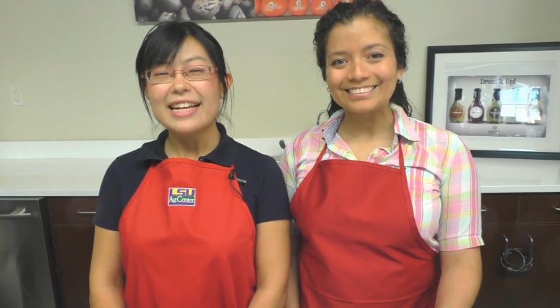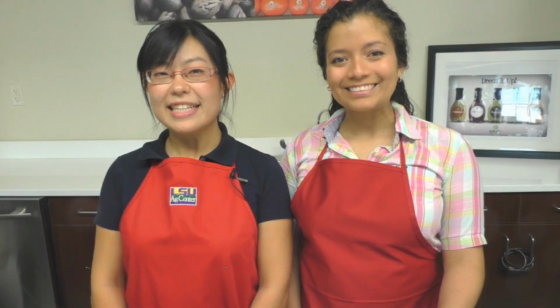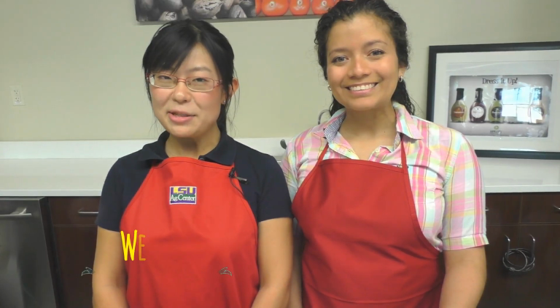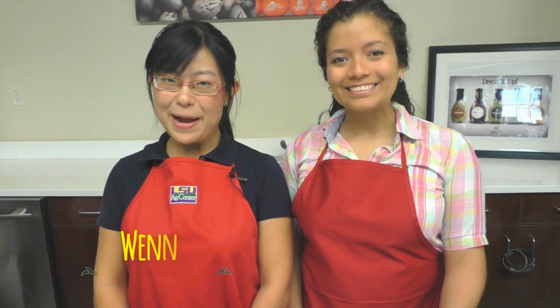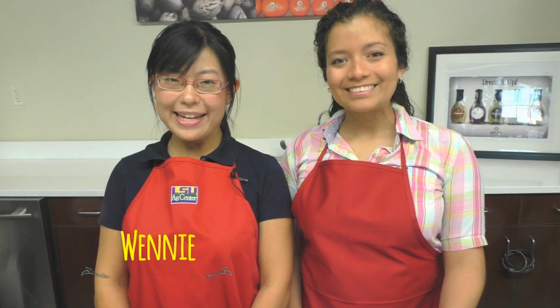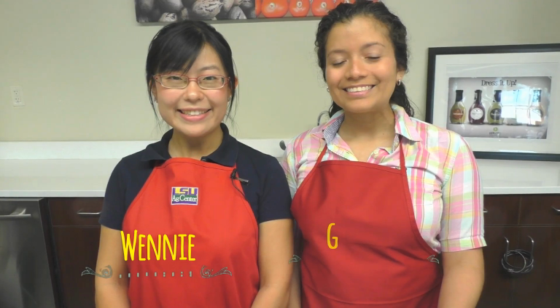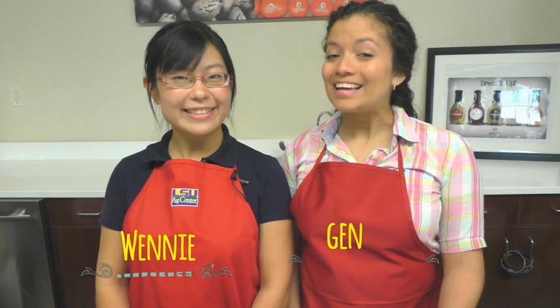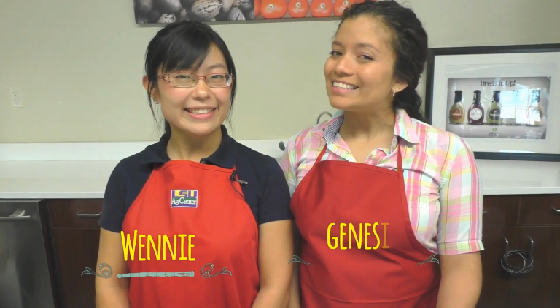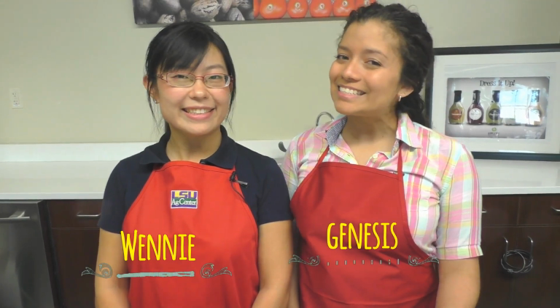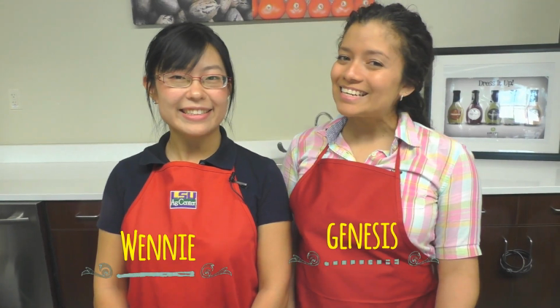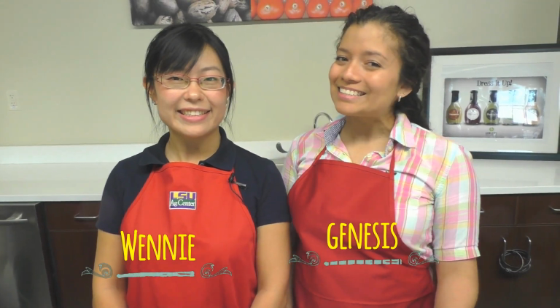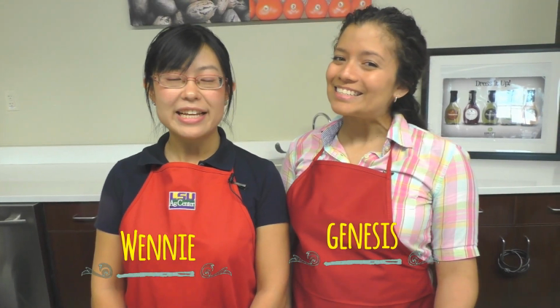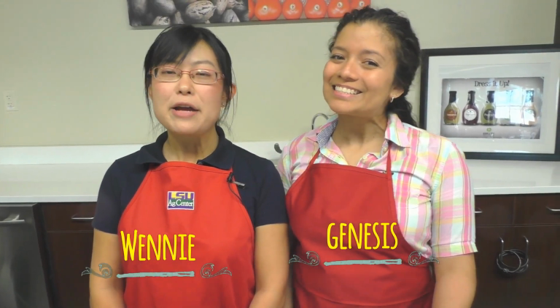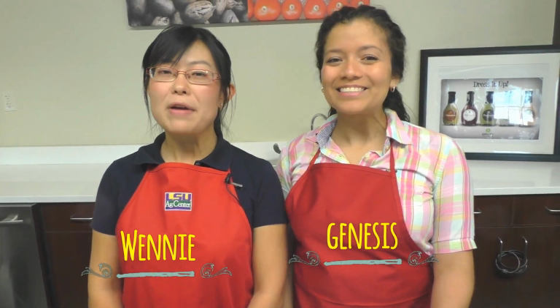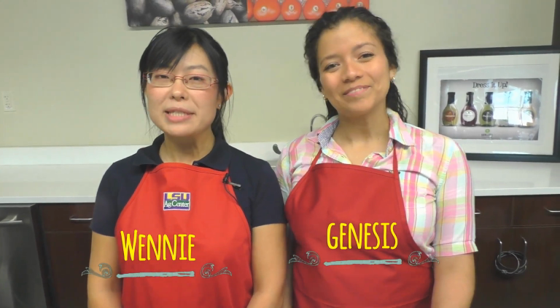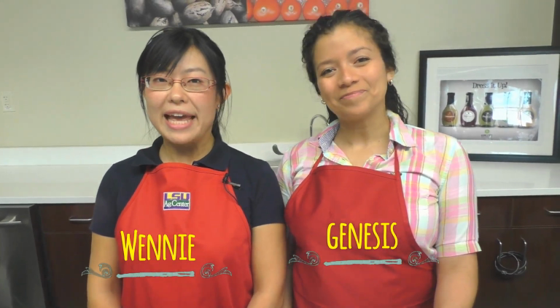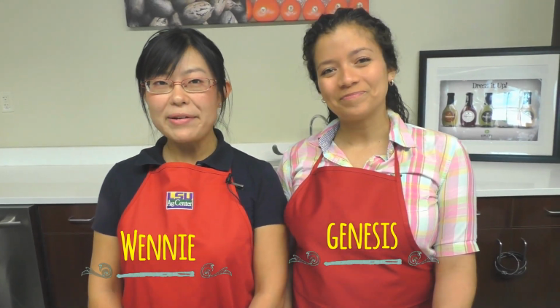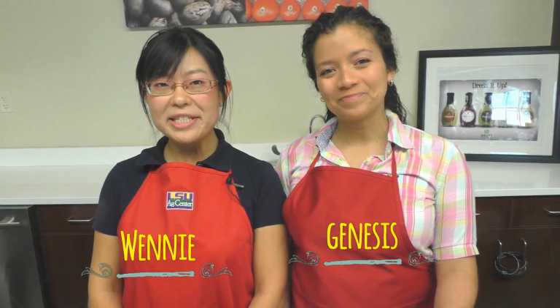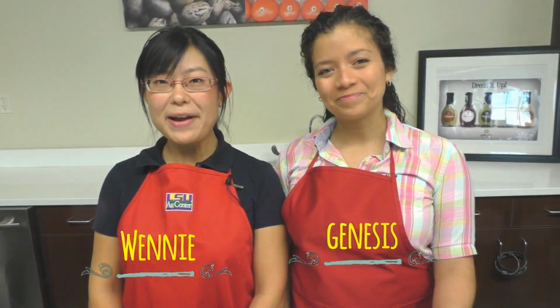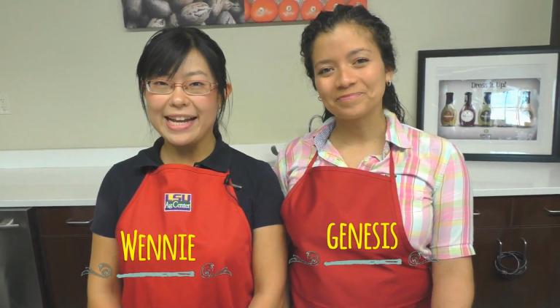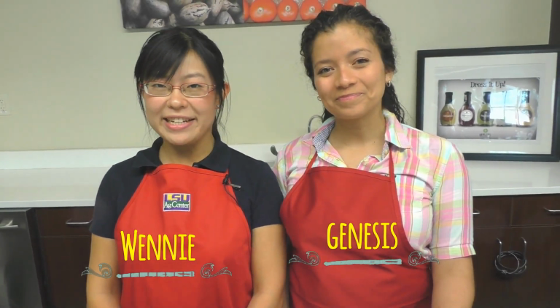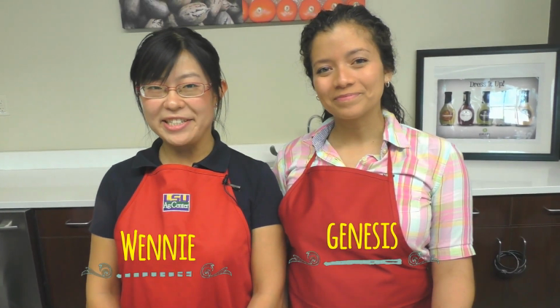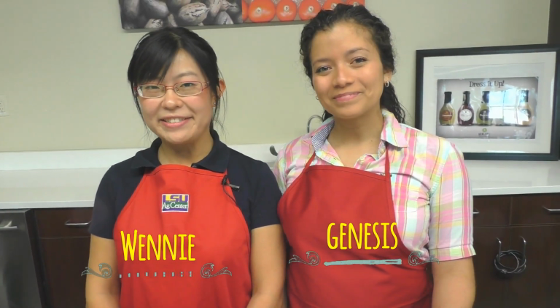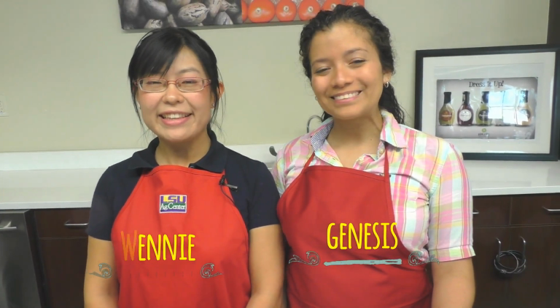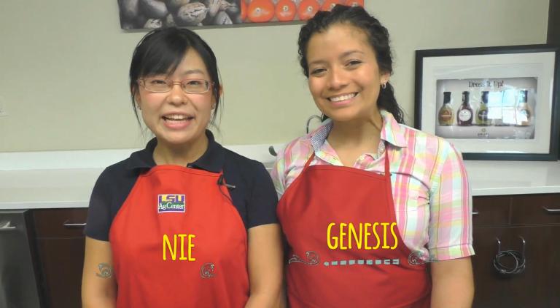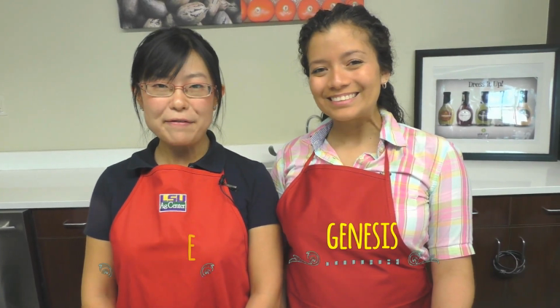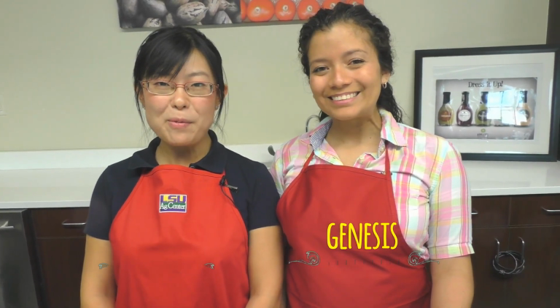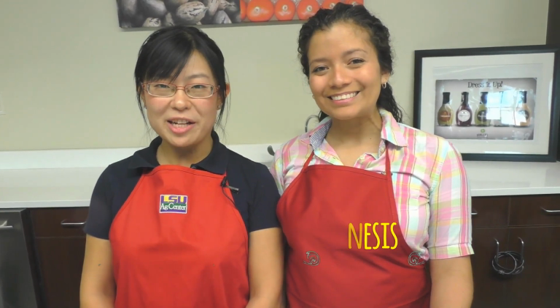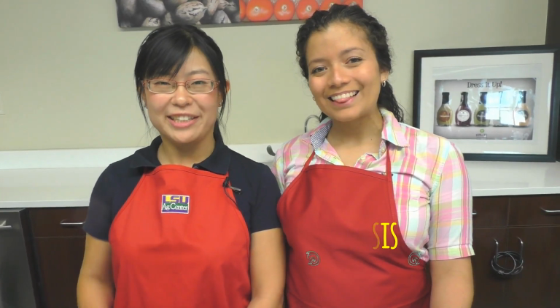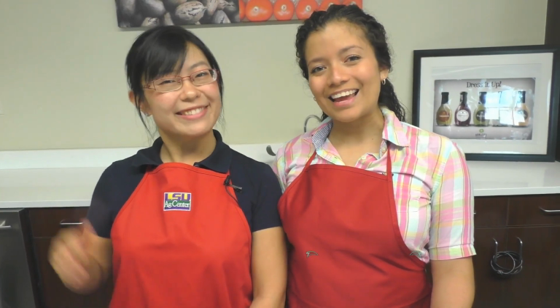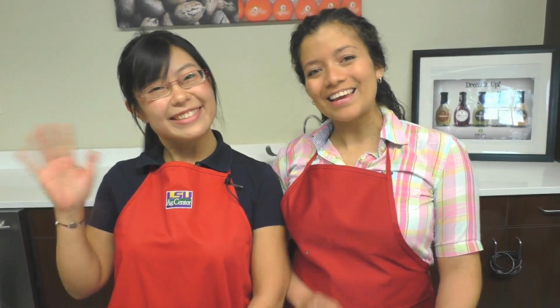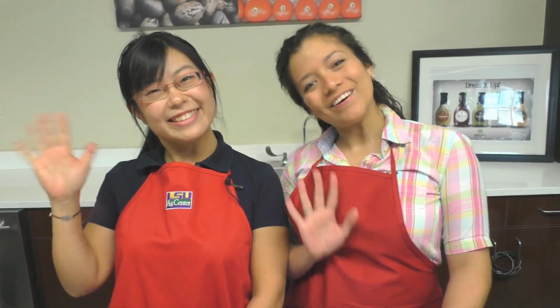This is Wenny, and this is Genesis, from the LSU AgCenter. Thank you for watching.